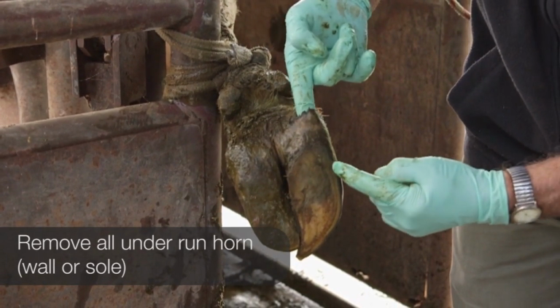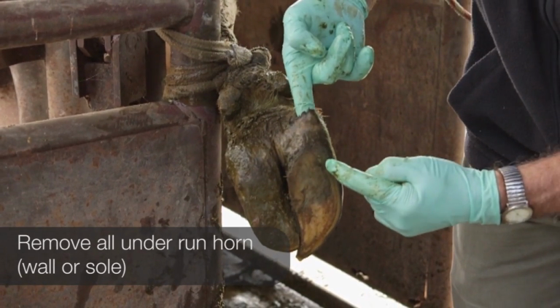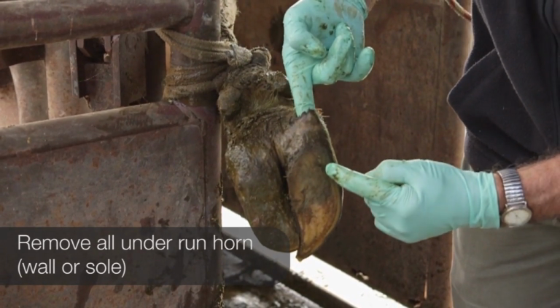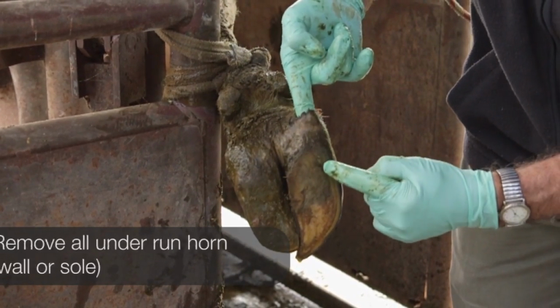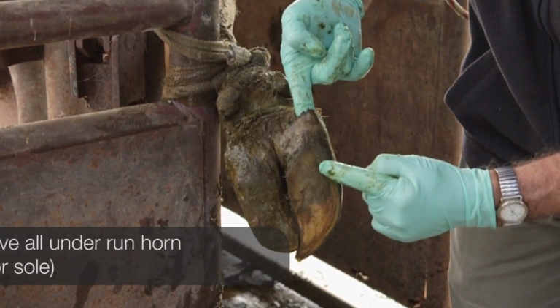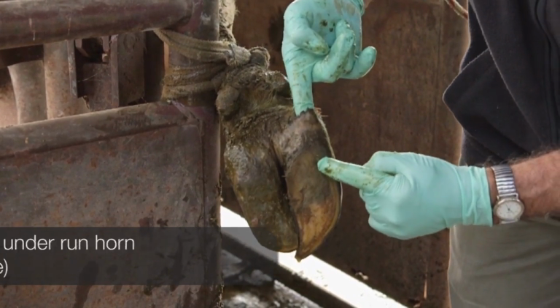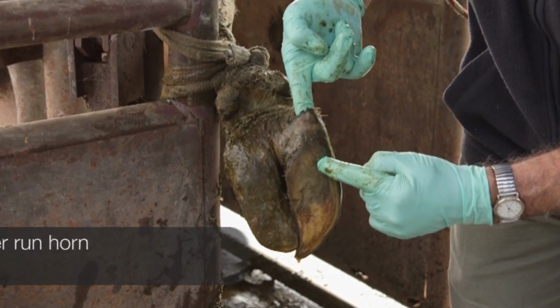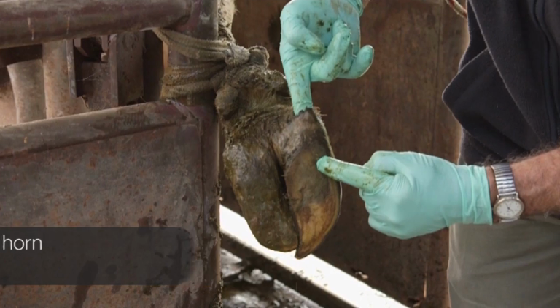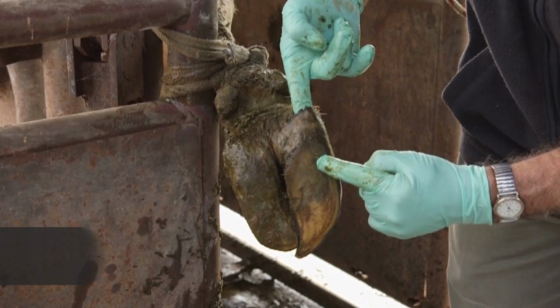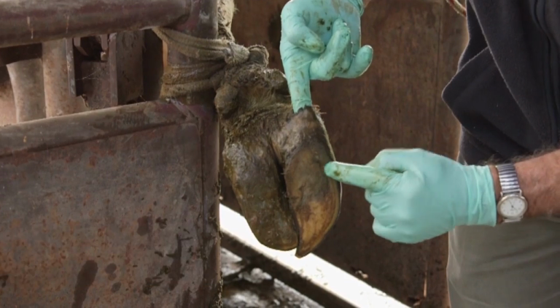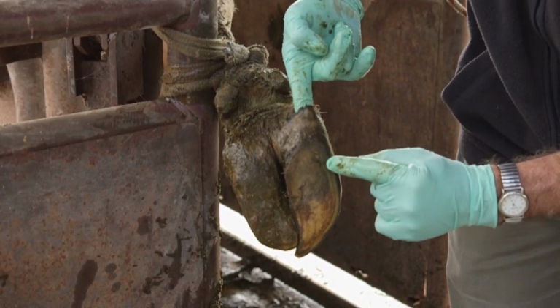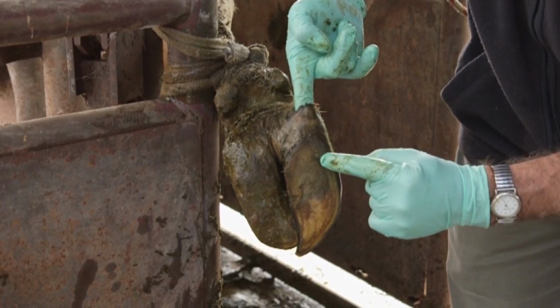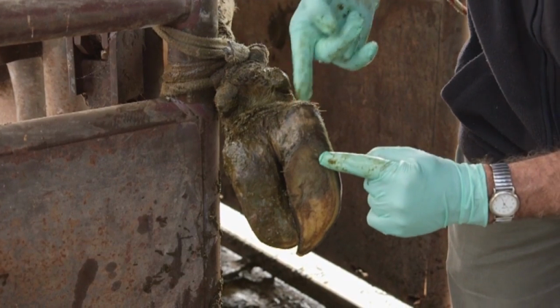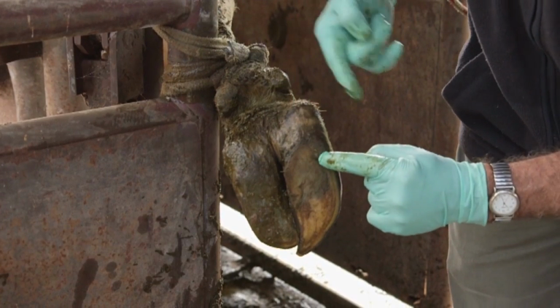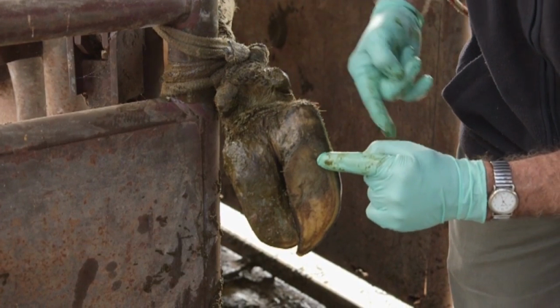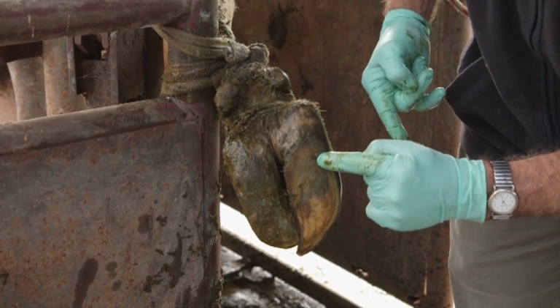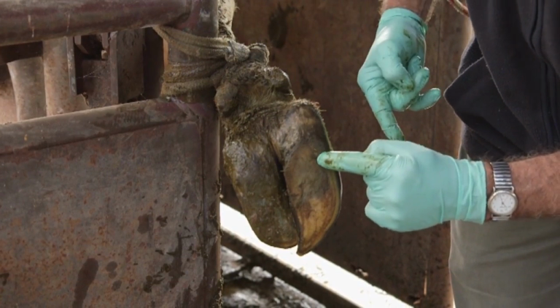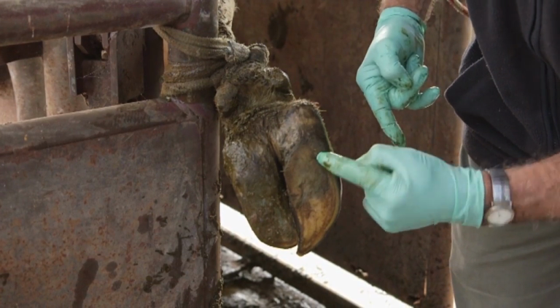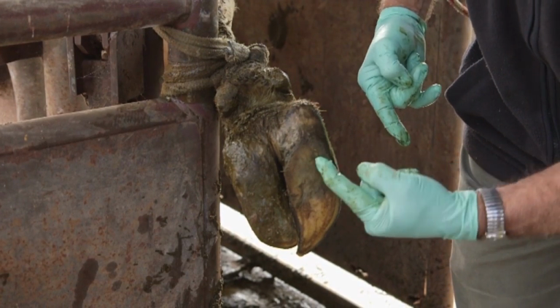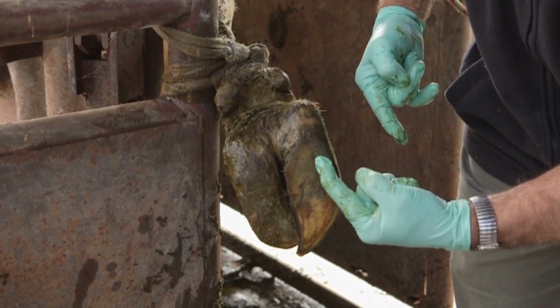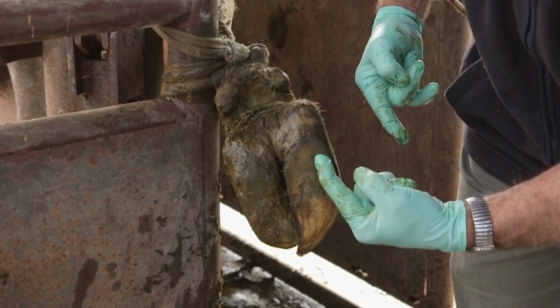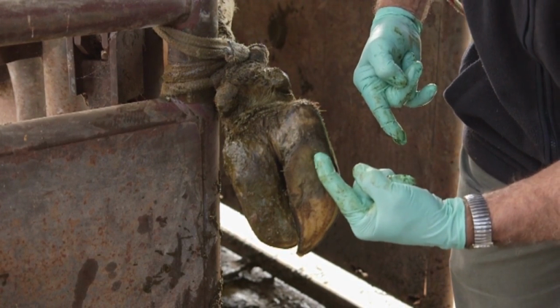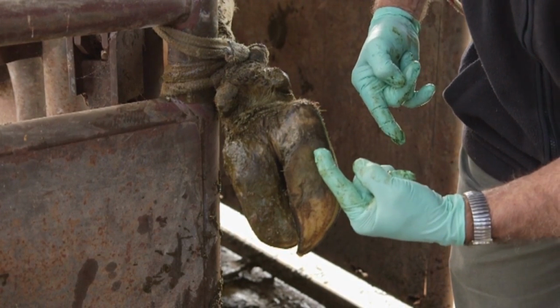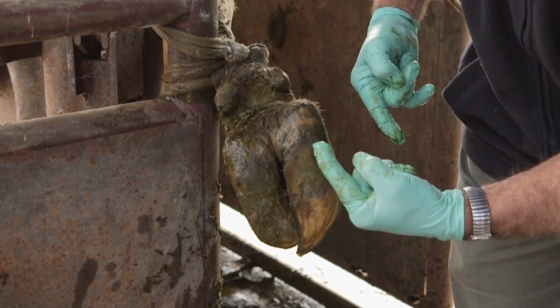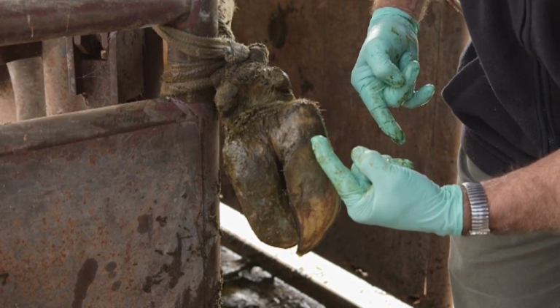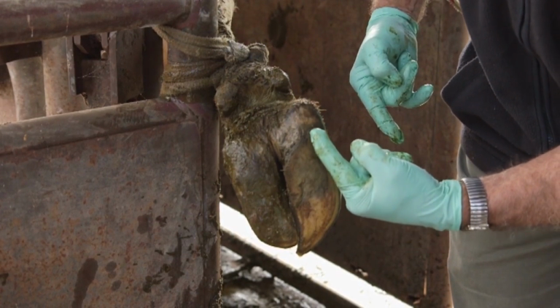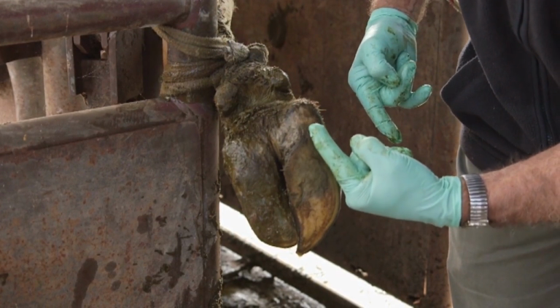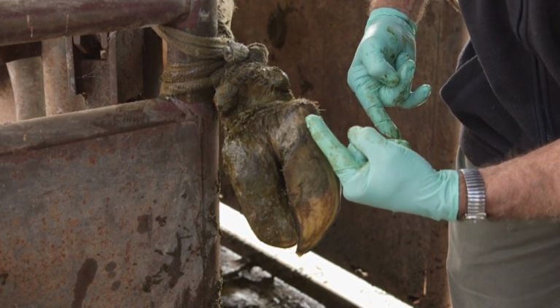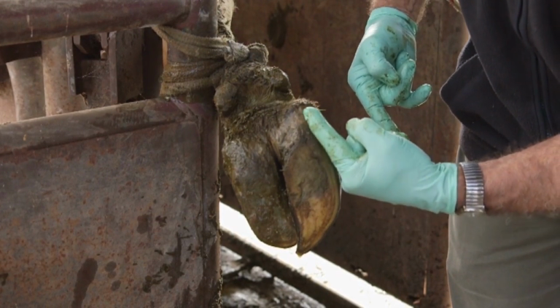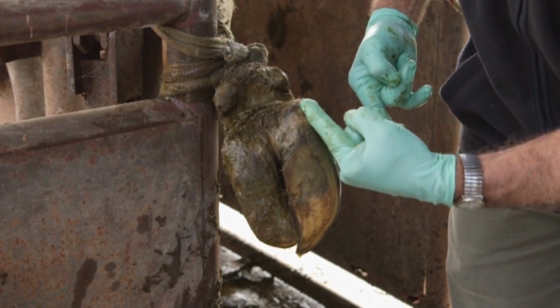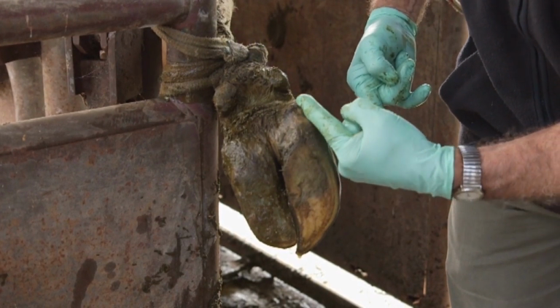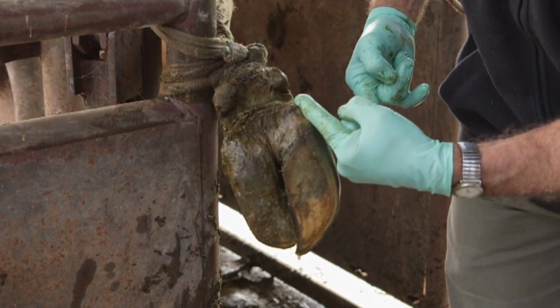It is important to remove all the underrun wall in white line injuries. Don't leave a bridge.